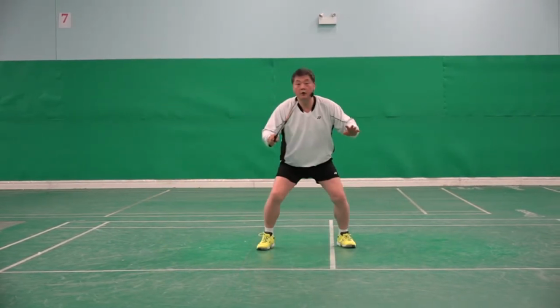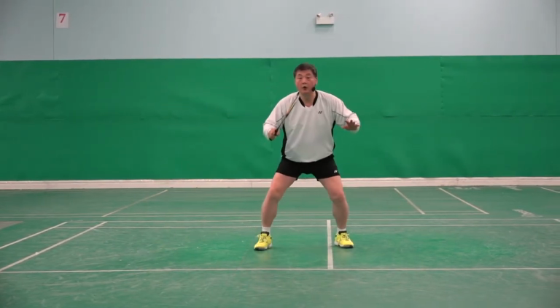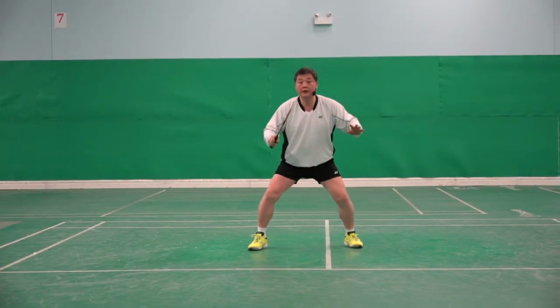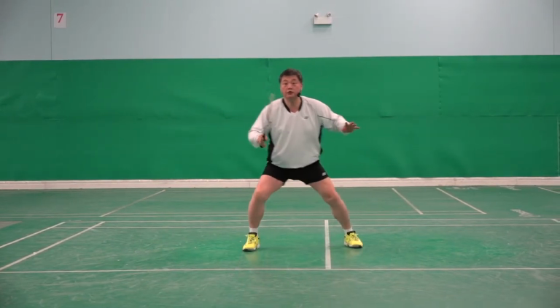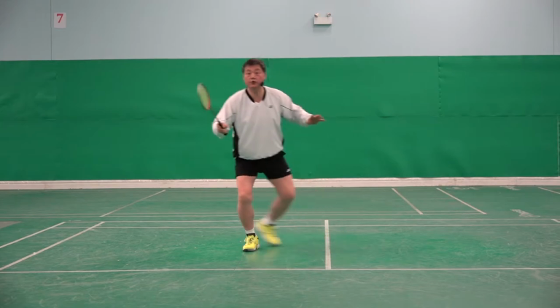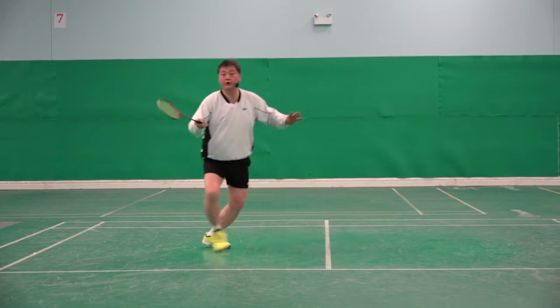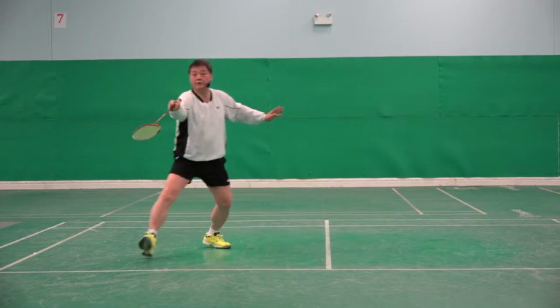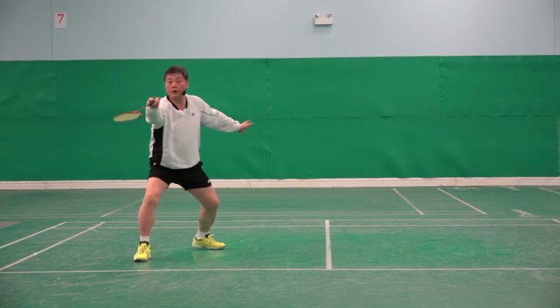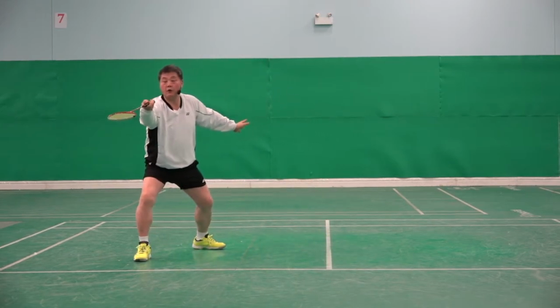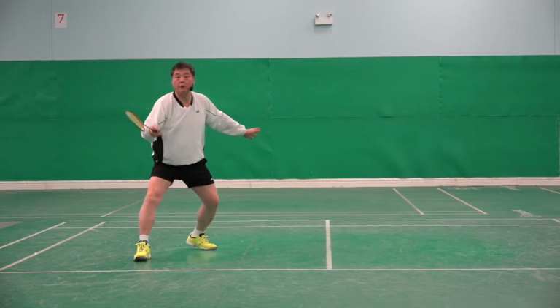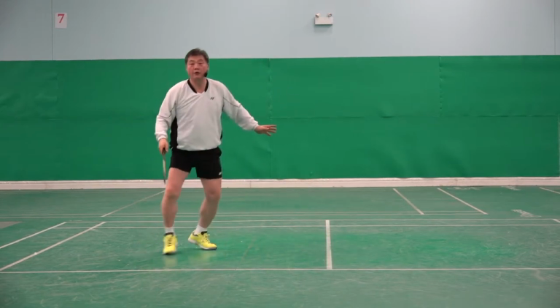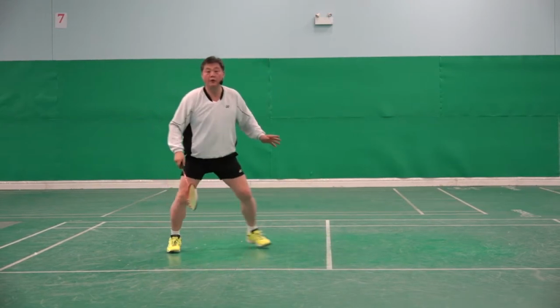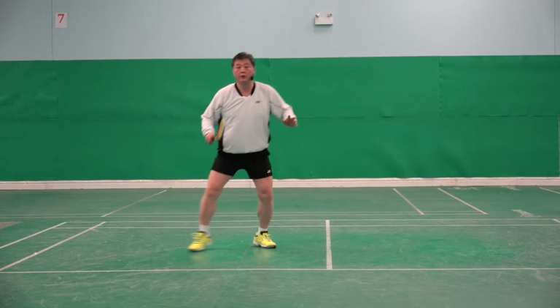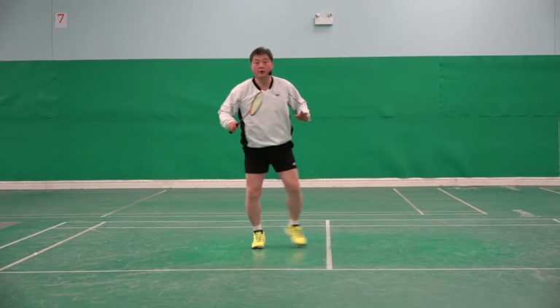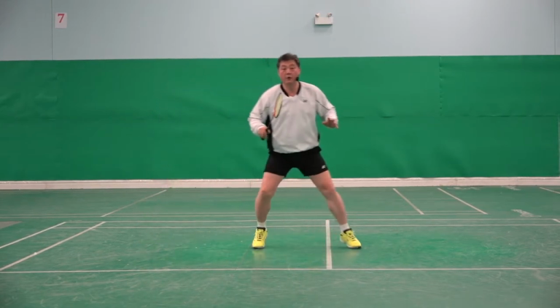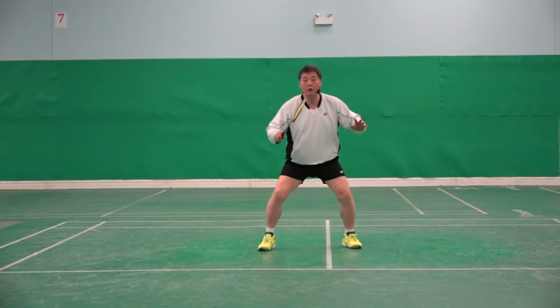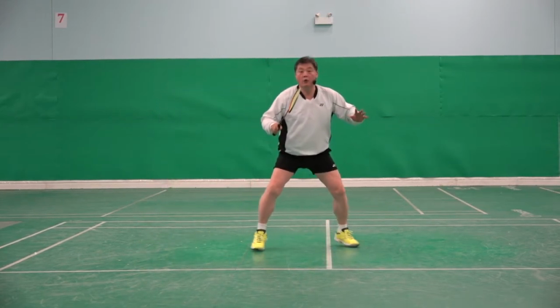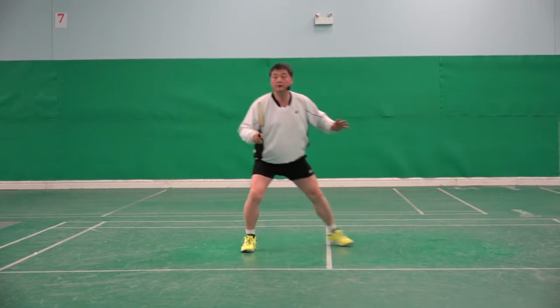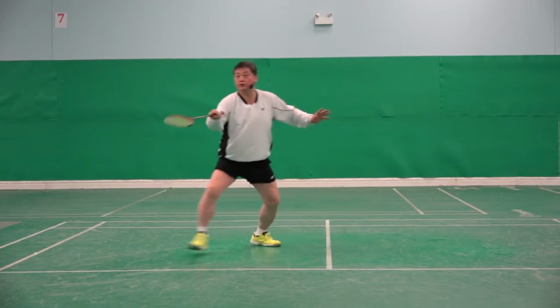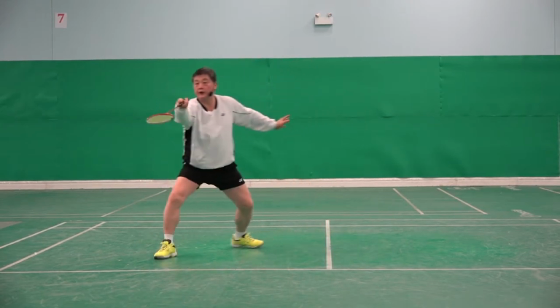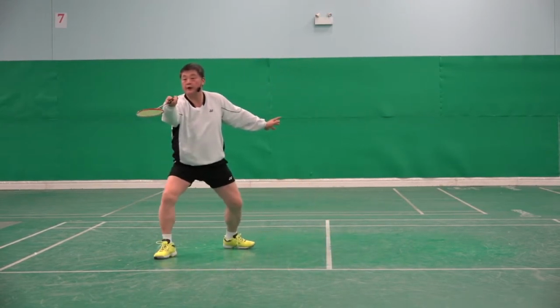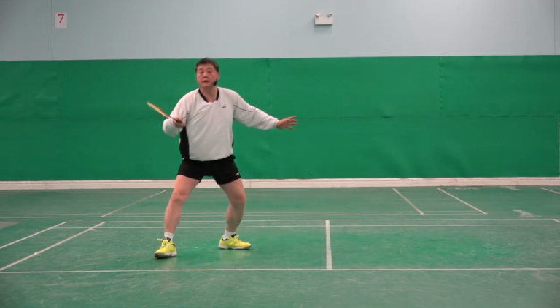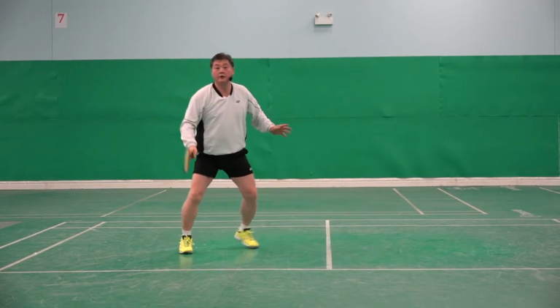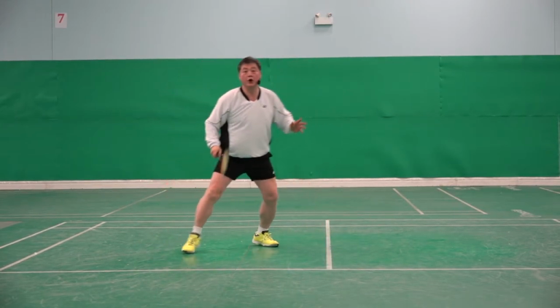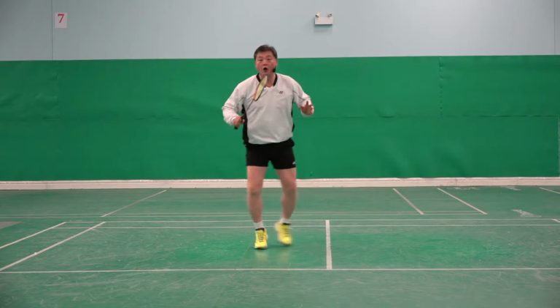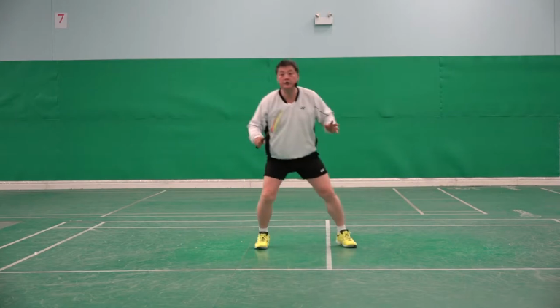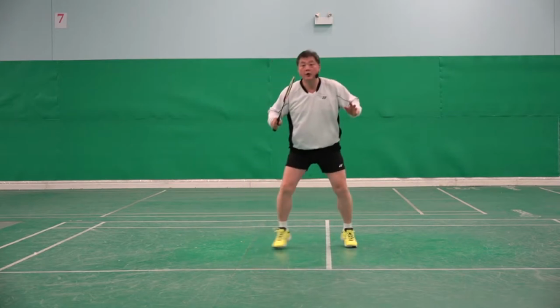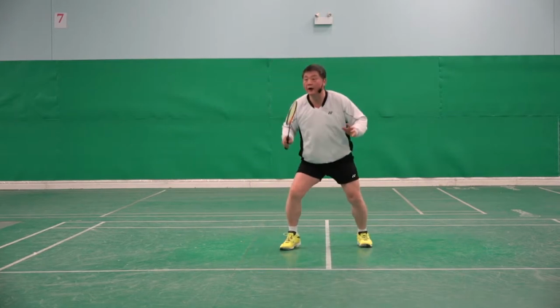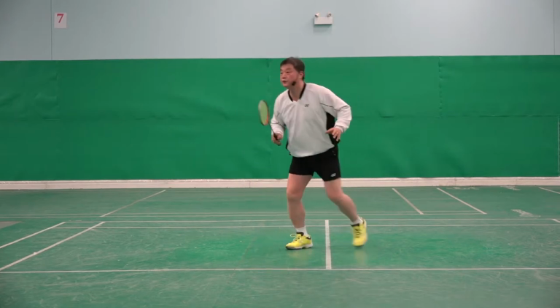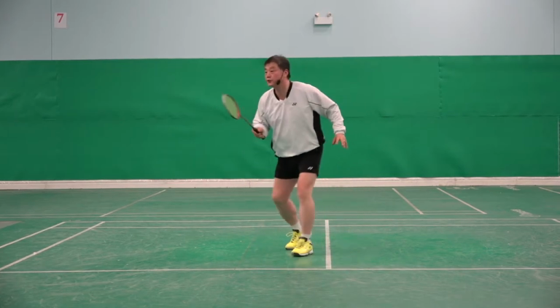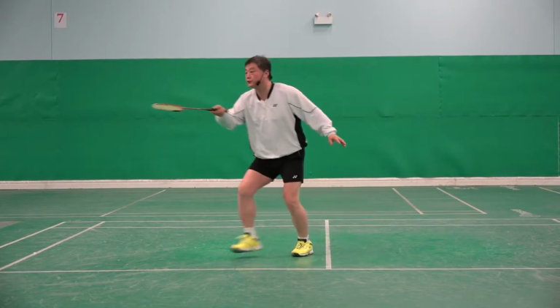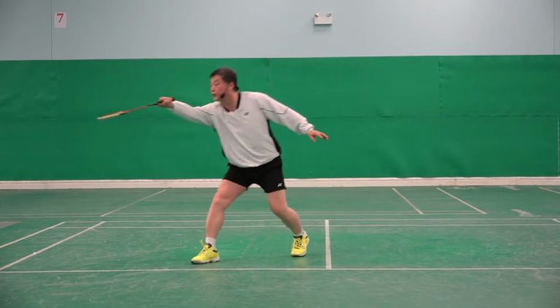One, two, three, four. Not one, two, three.